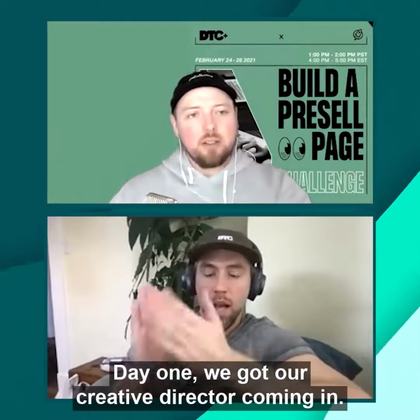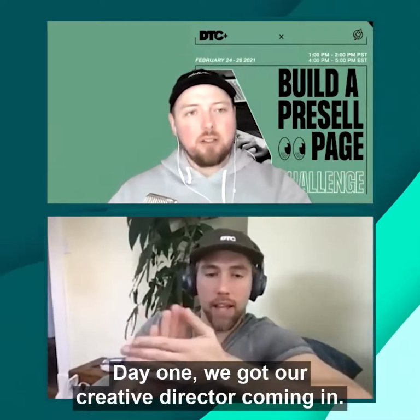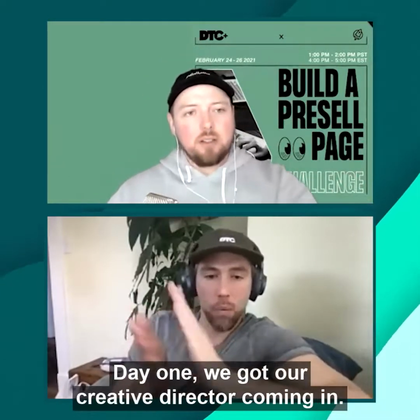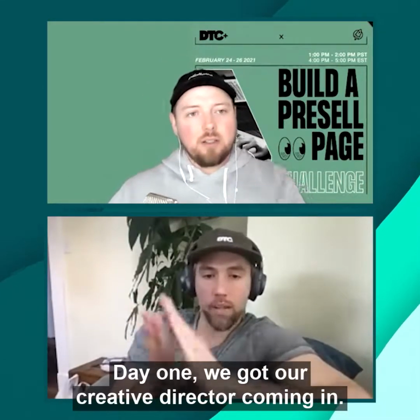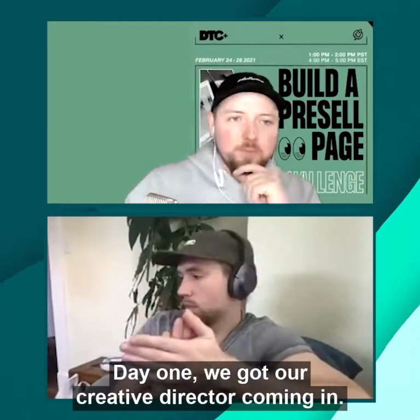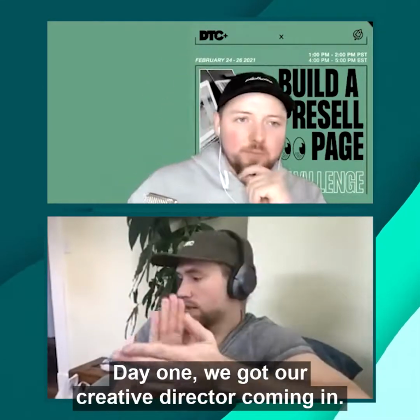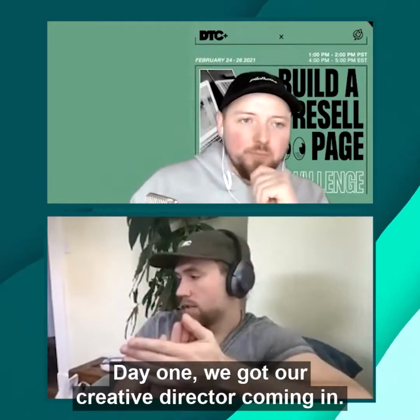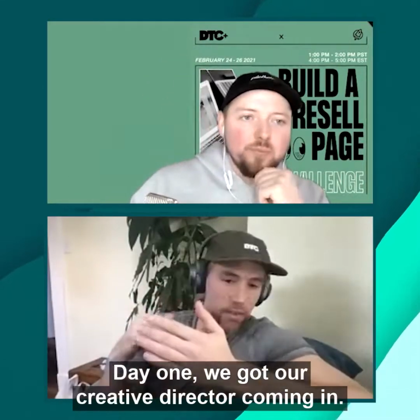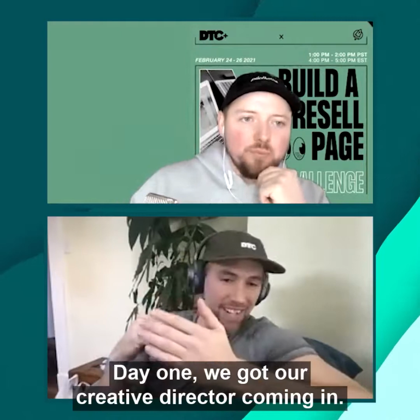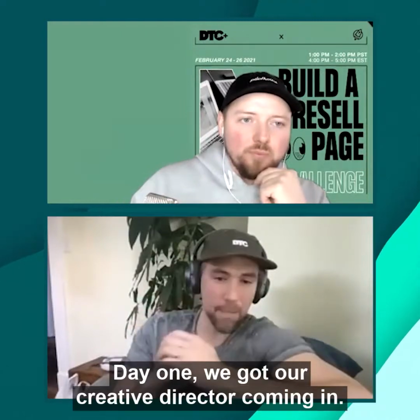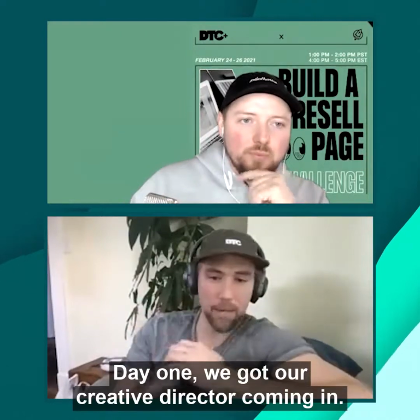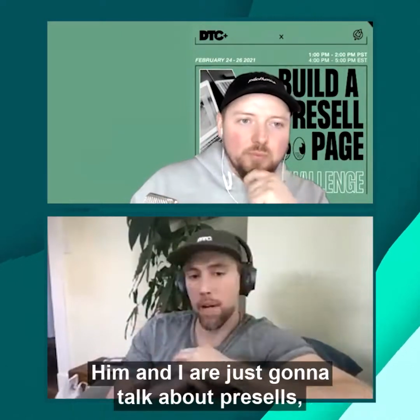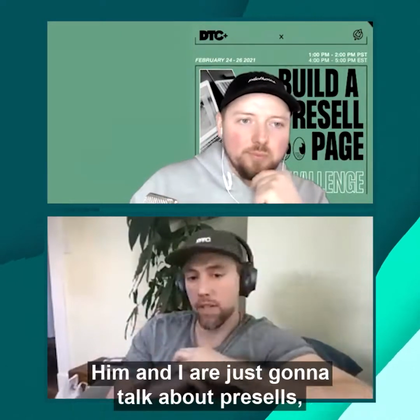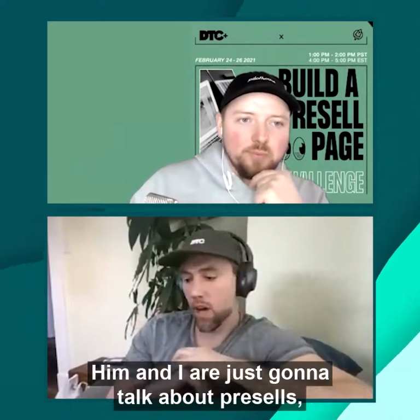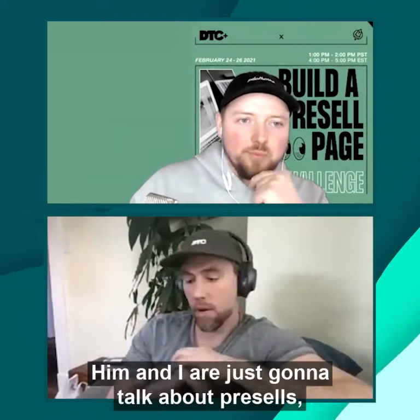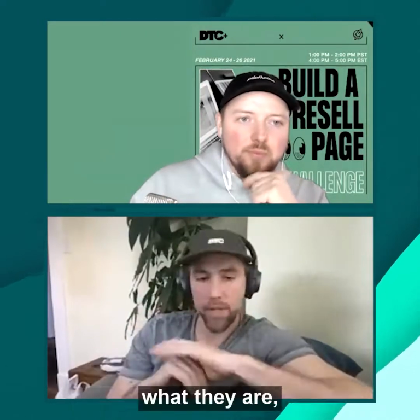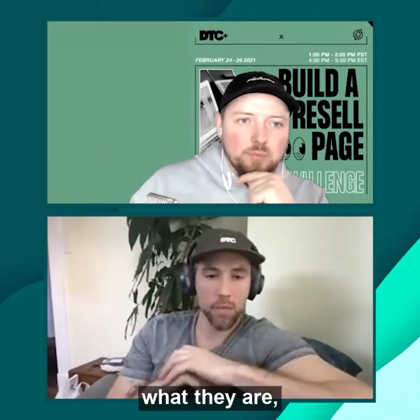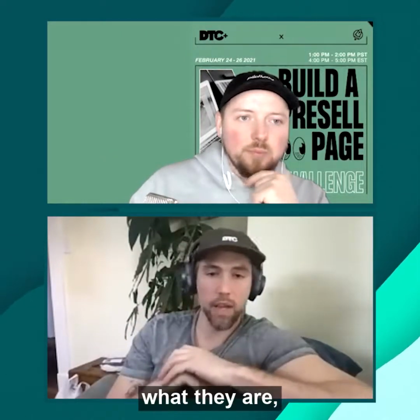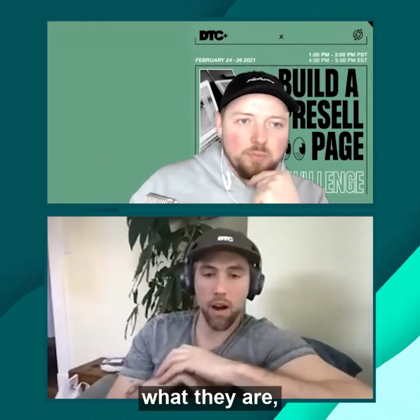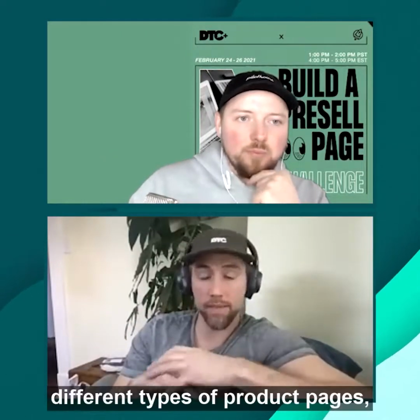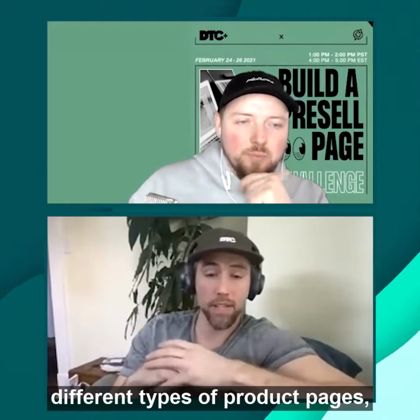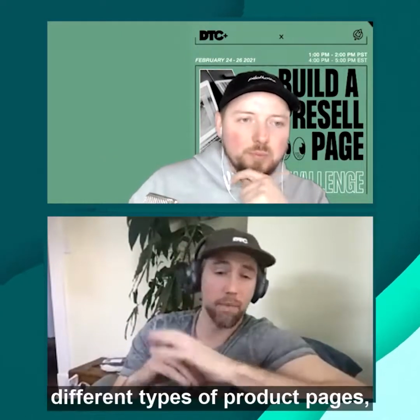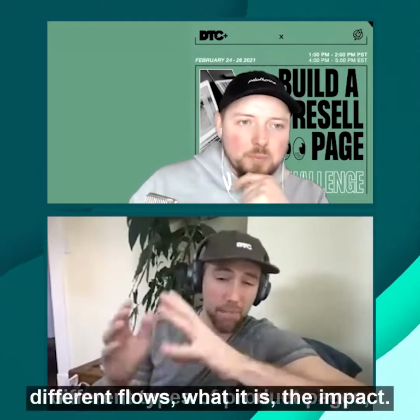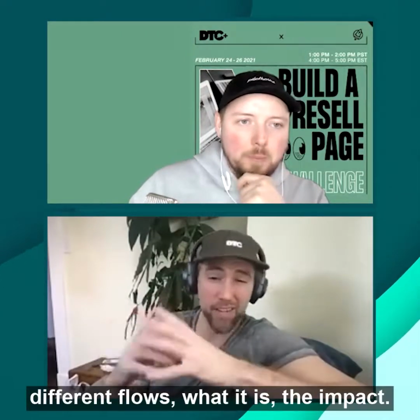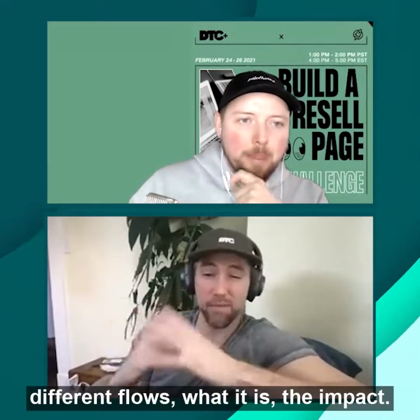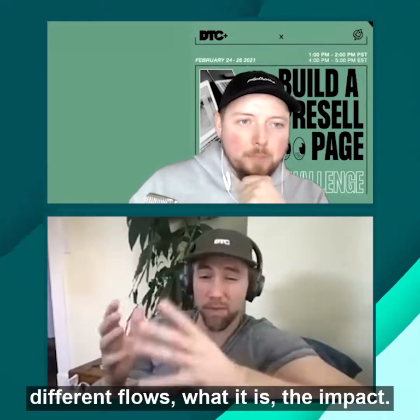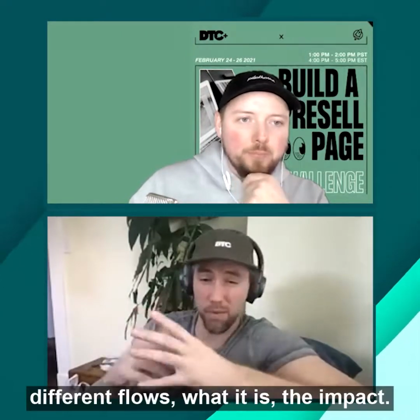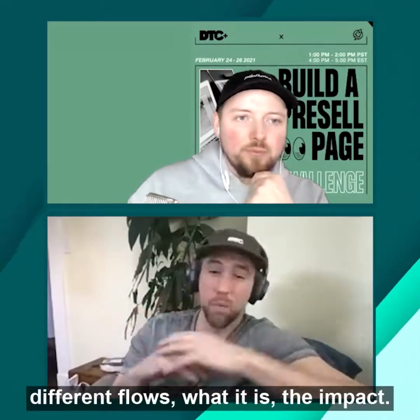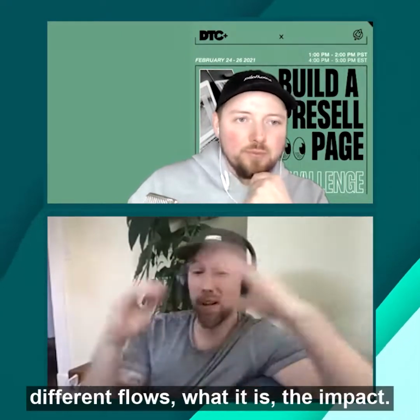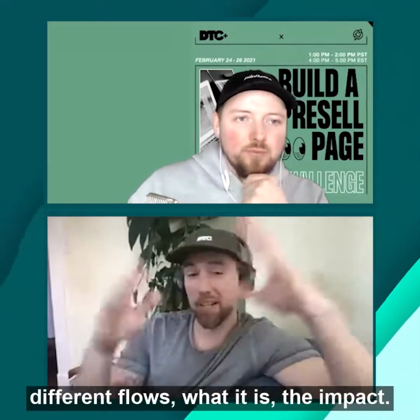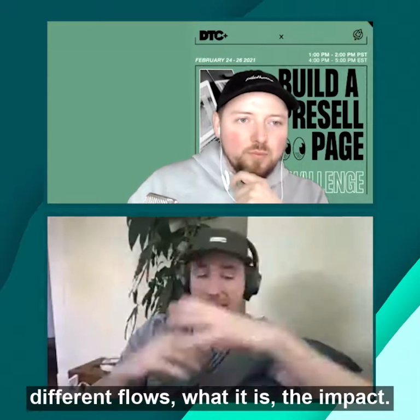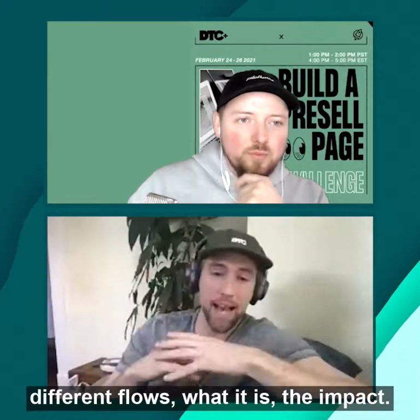Day one, our creative director is coming in. He and I are just going to talk about pre-sells — the different types of product pages, flows, what they are, and the impact they have.